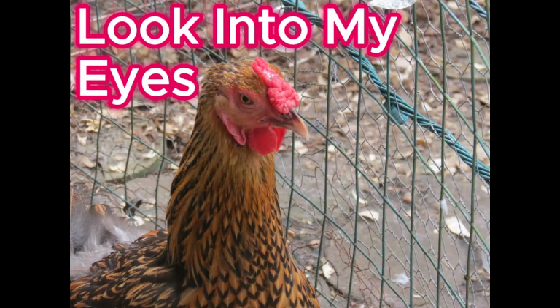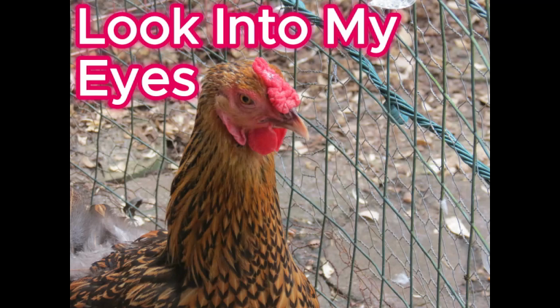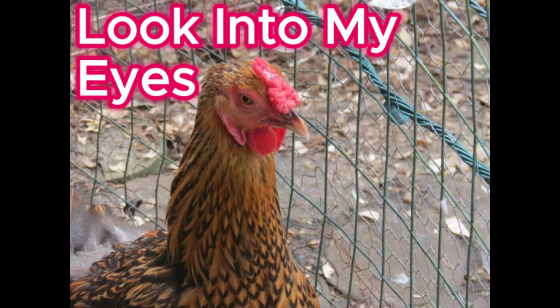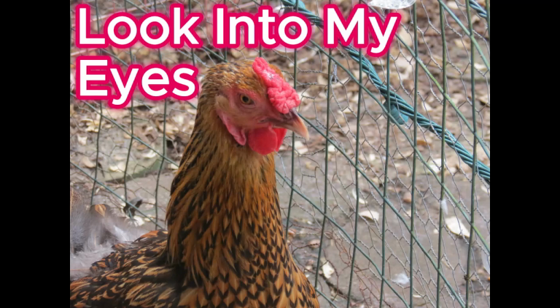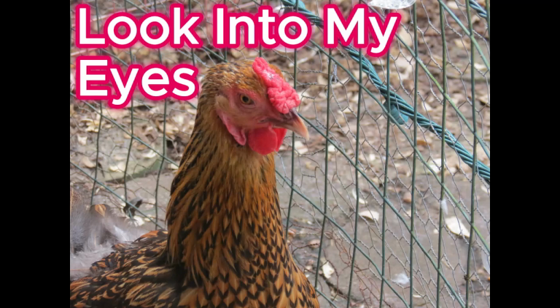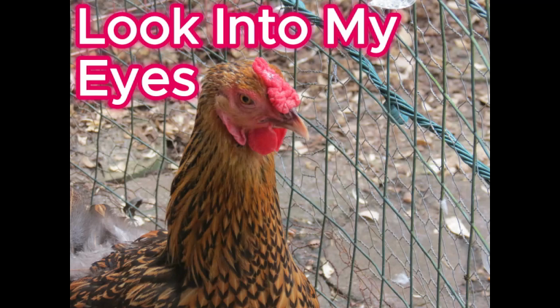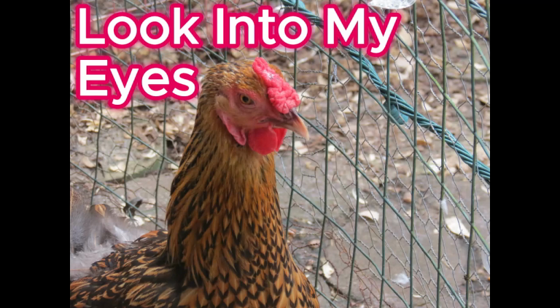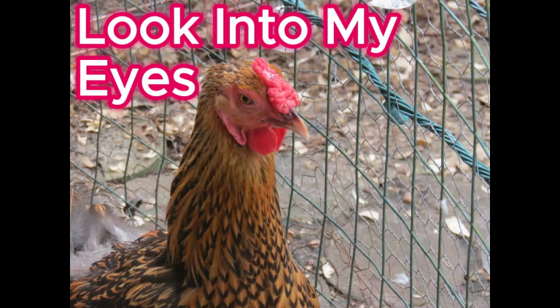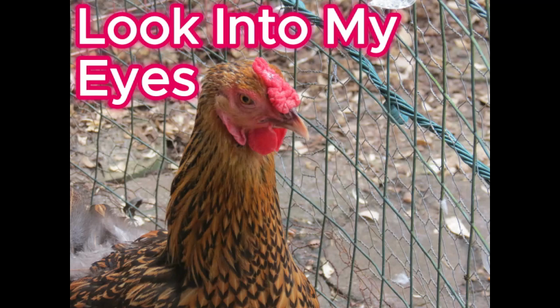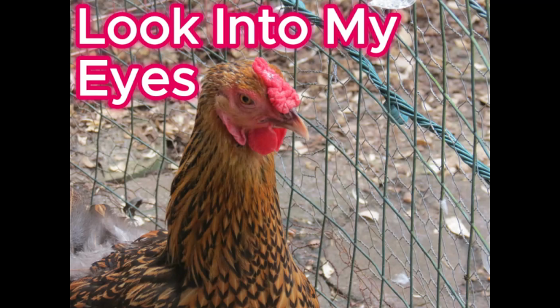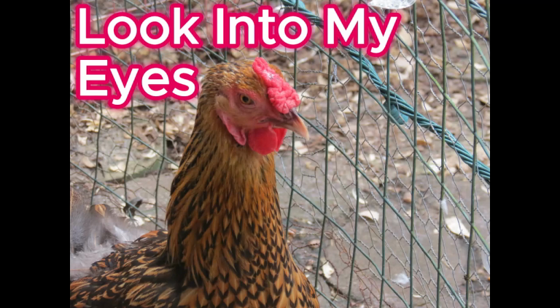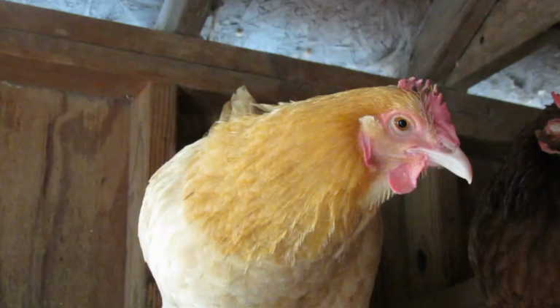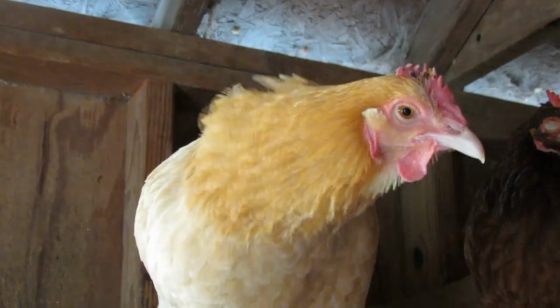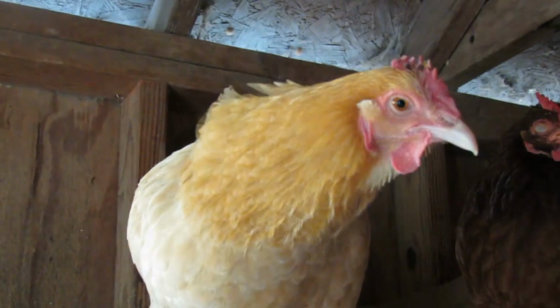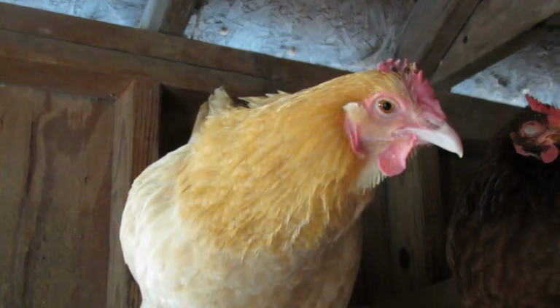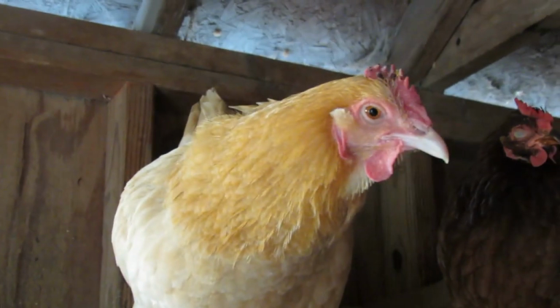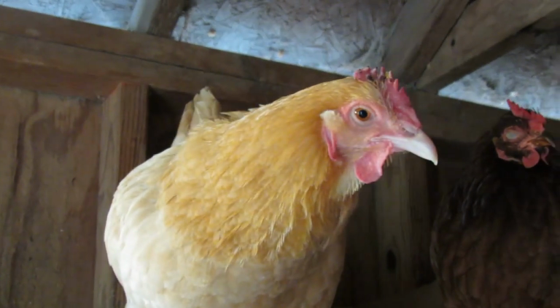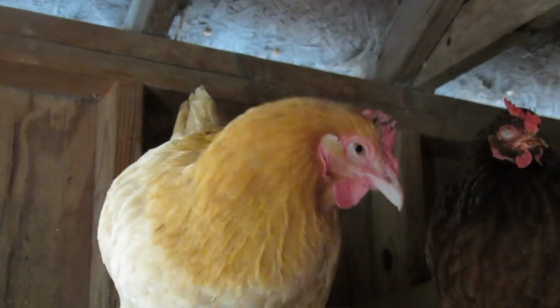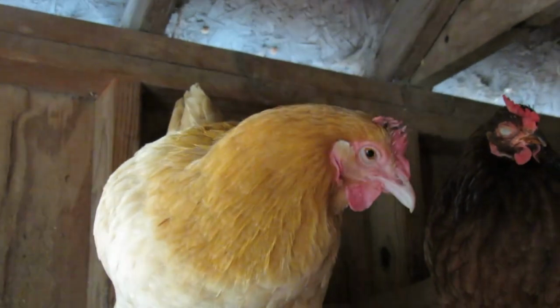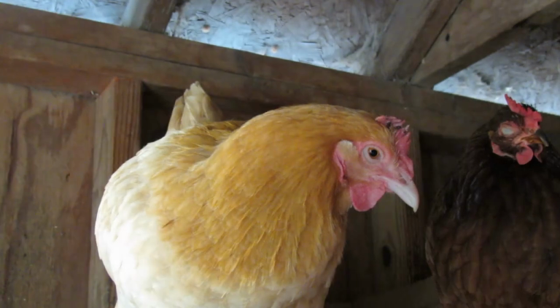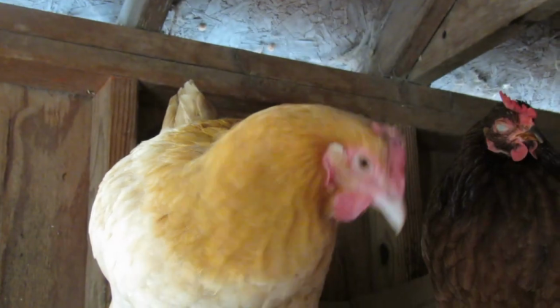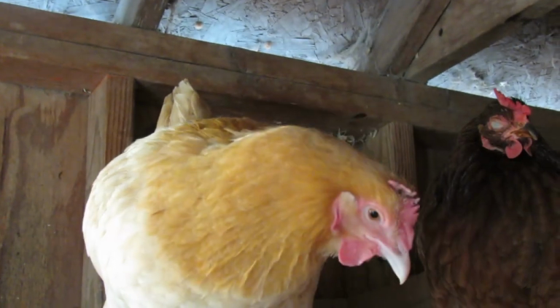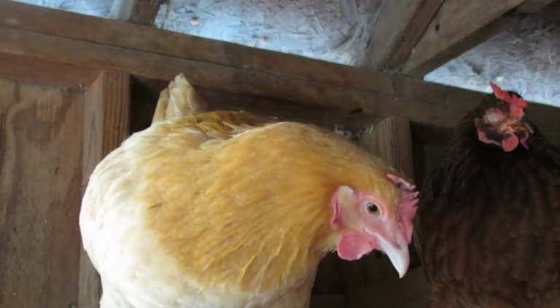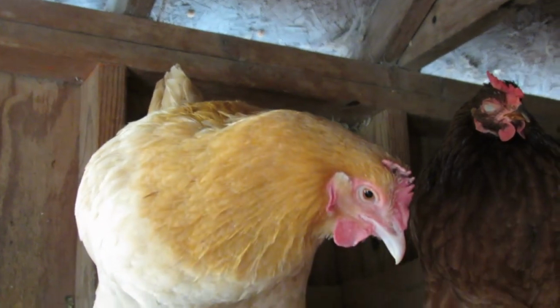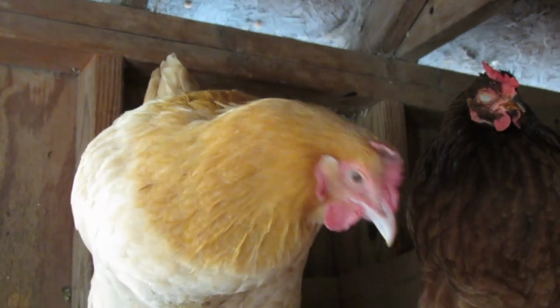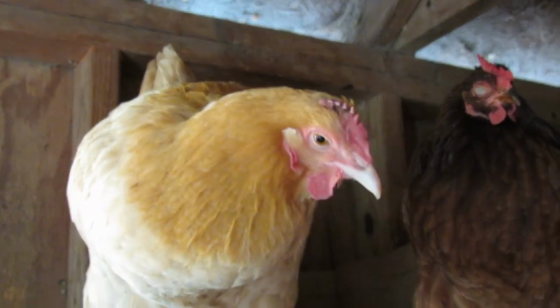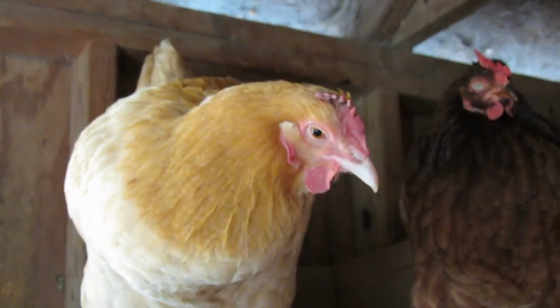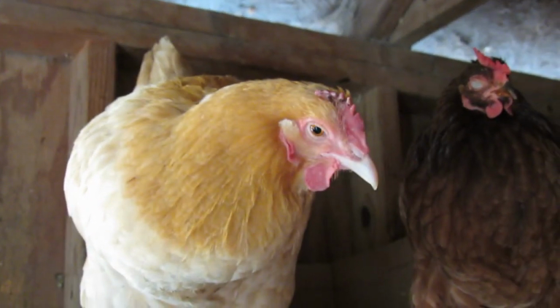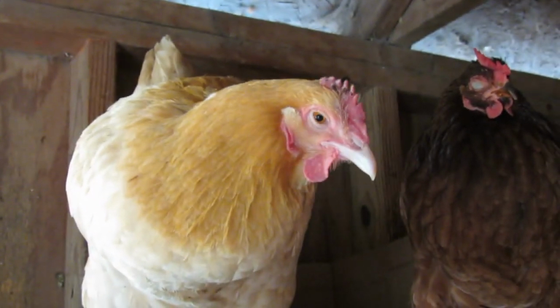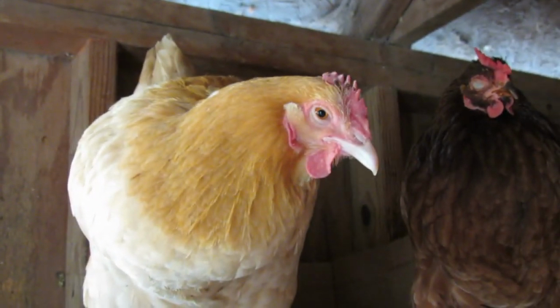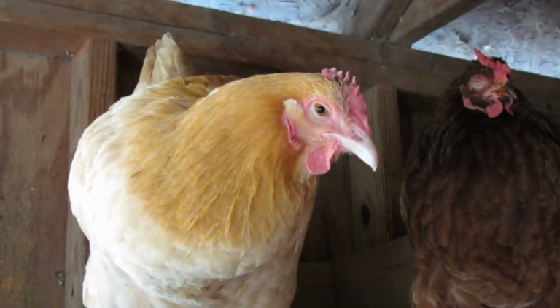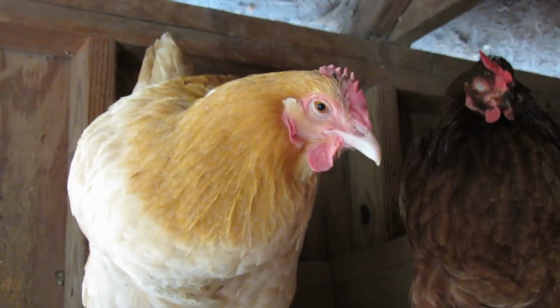Welcome to our channel. My name is Debbie and today we're going to explain how chickens see during the day and the night time.